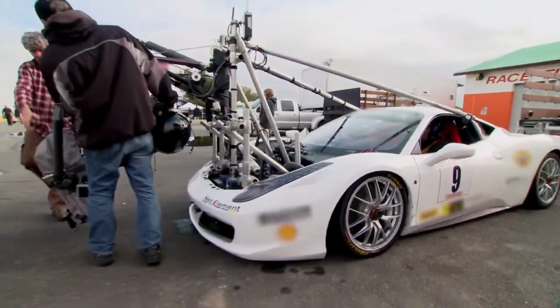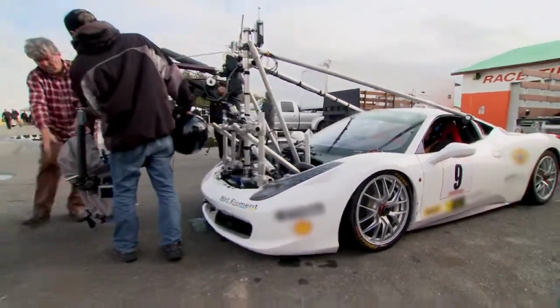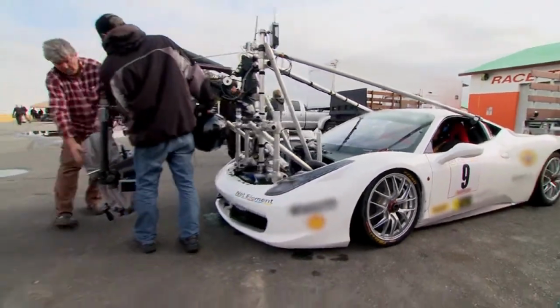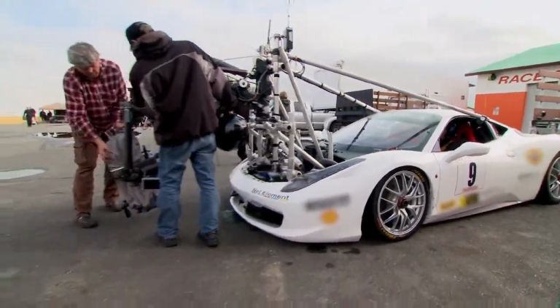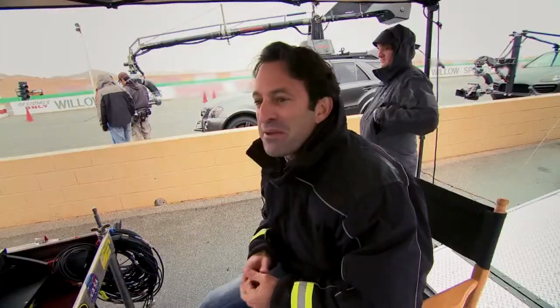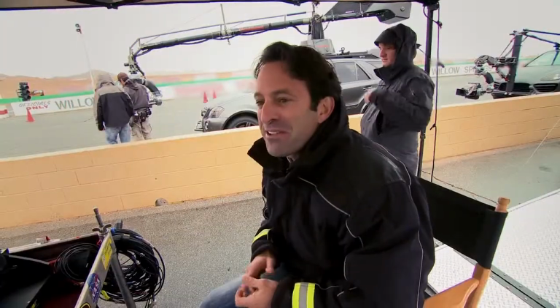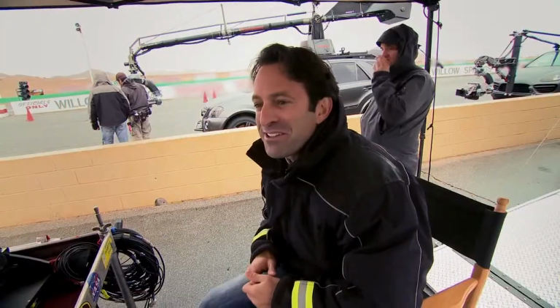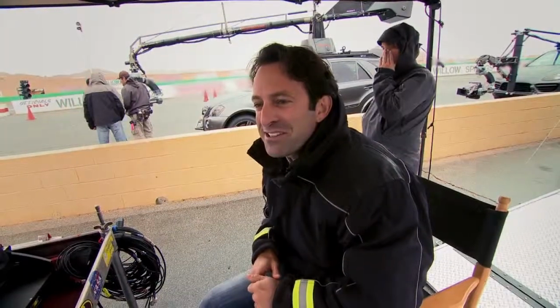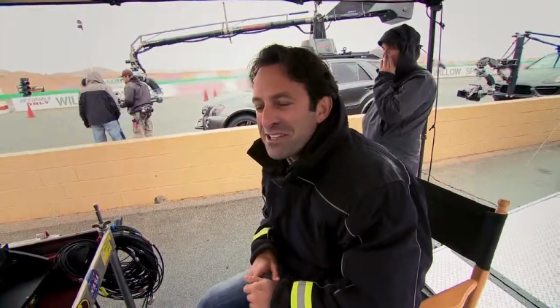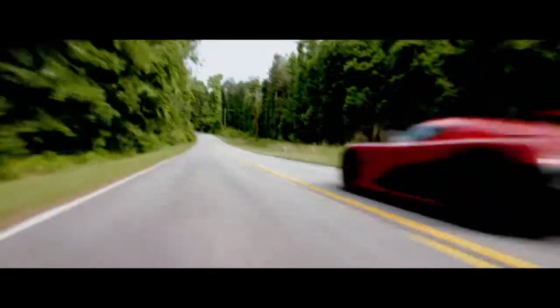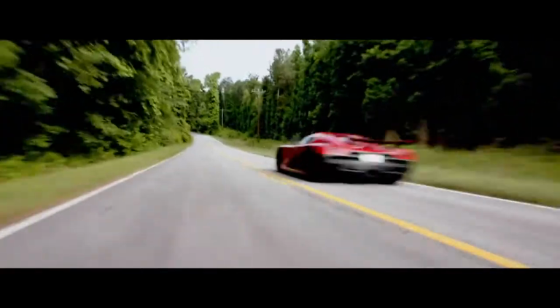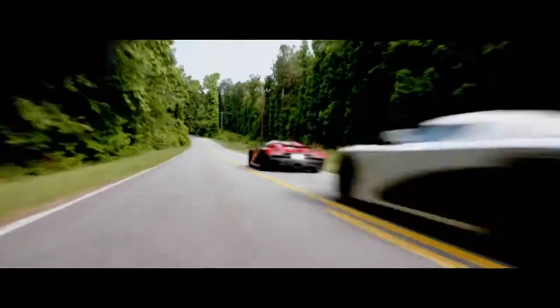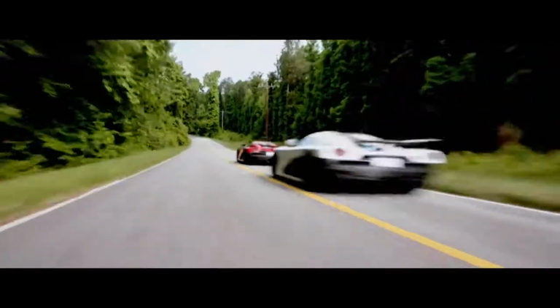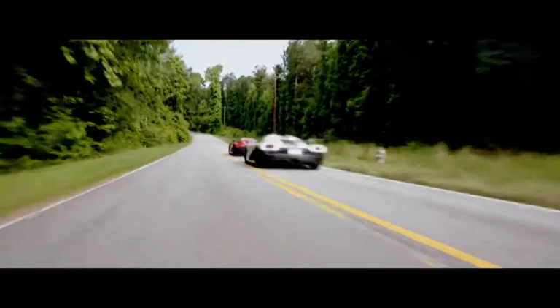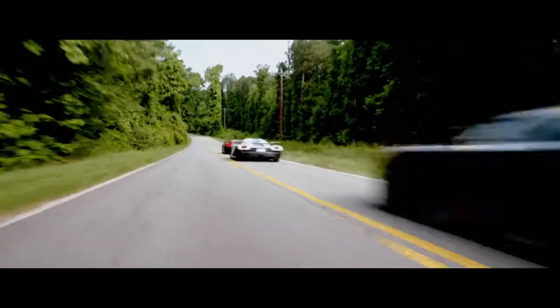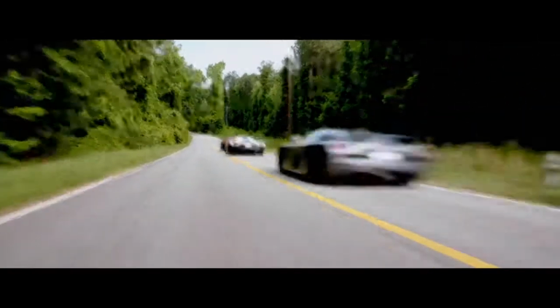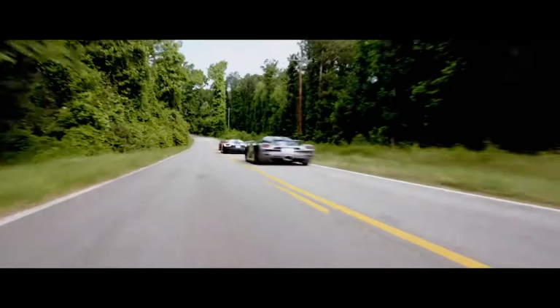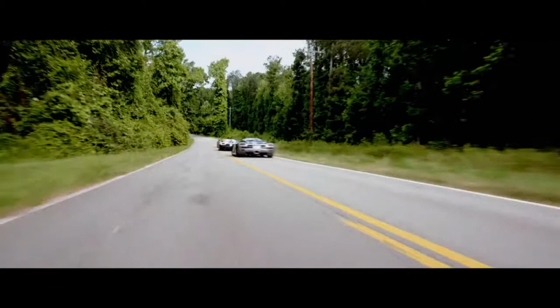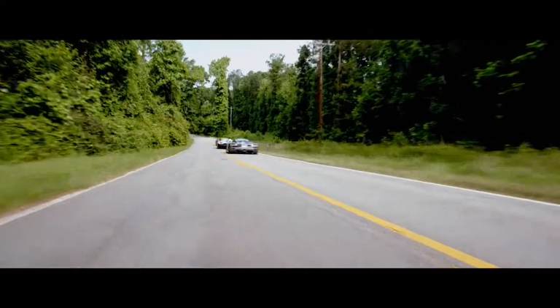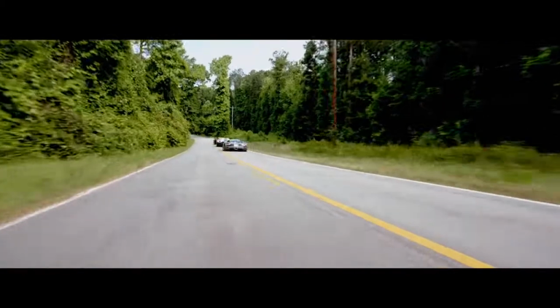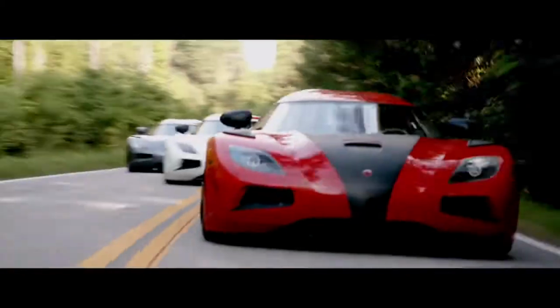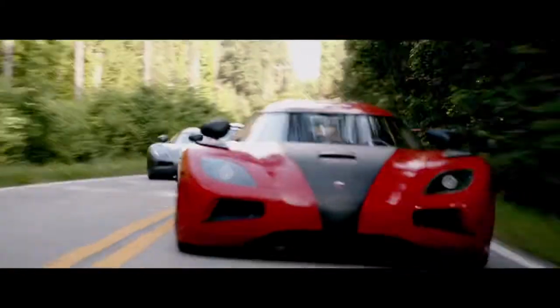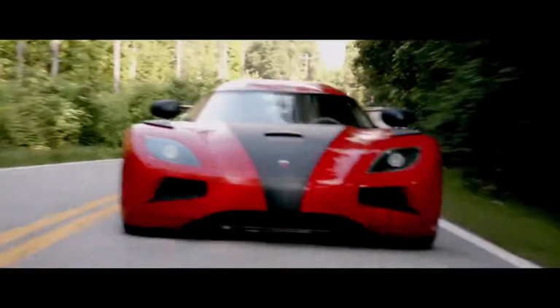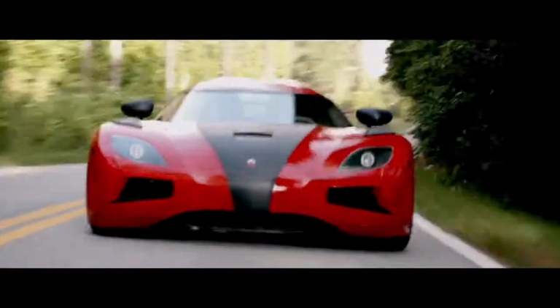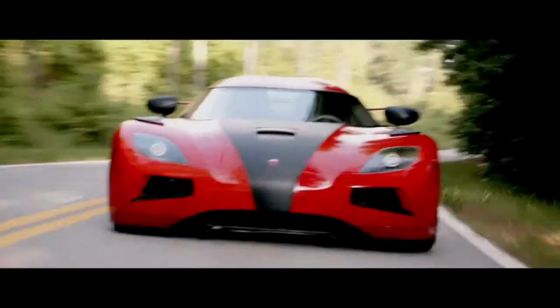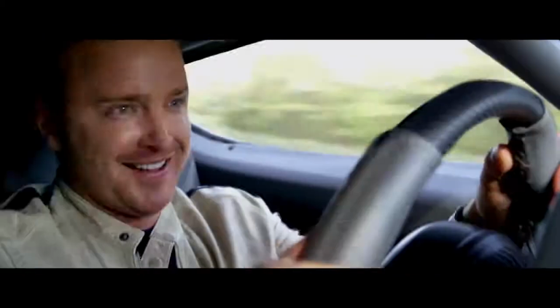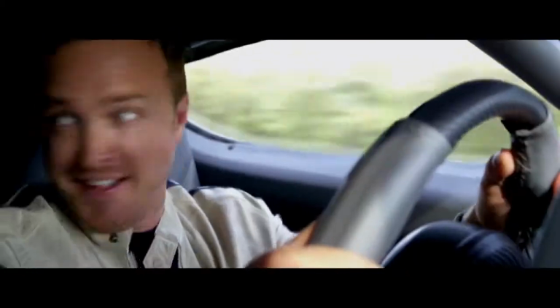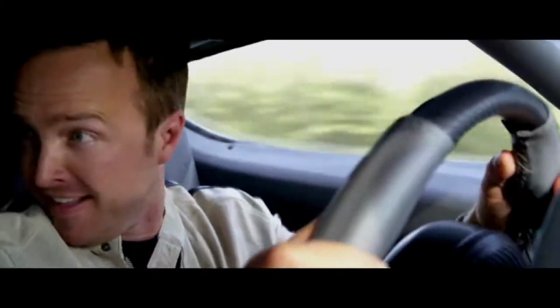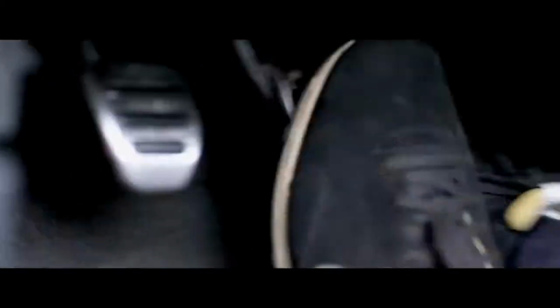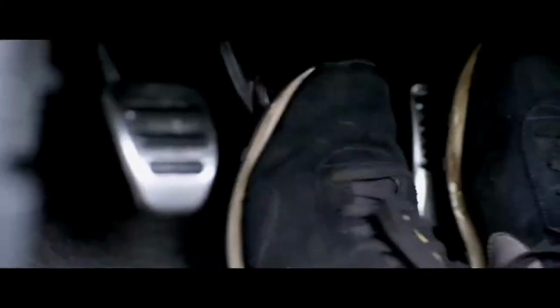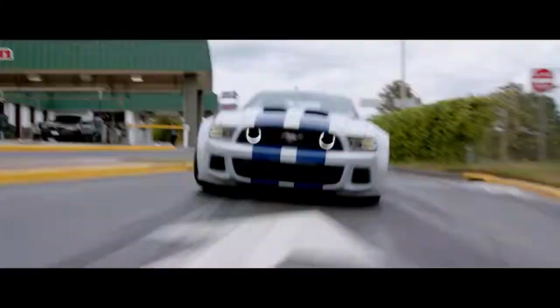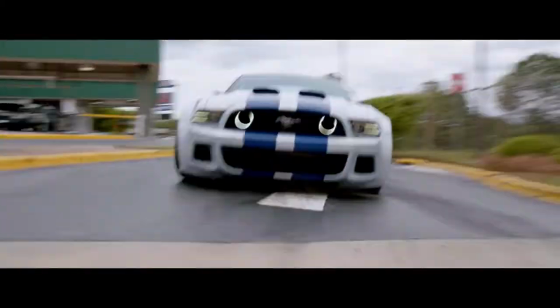It's a treat to play with all these things. I'm the BMW! I'm the driver. You're the driver. Ha-ha.